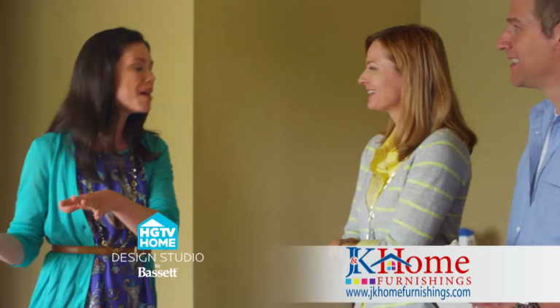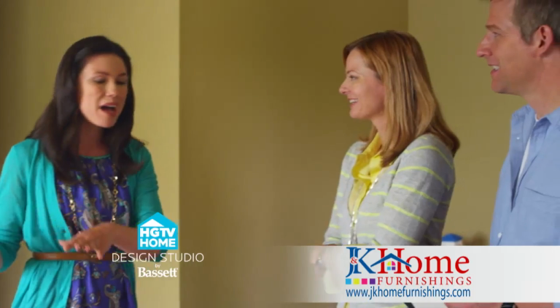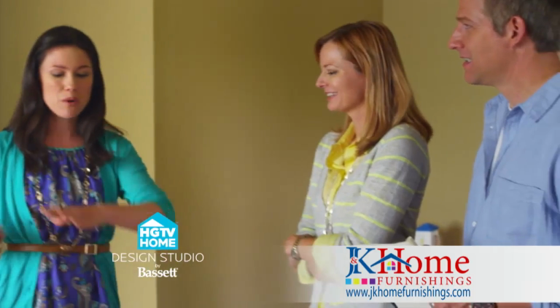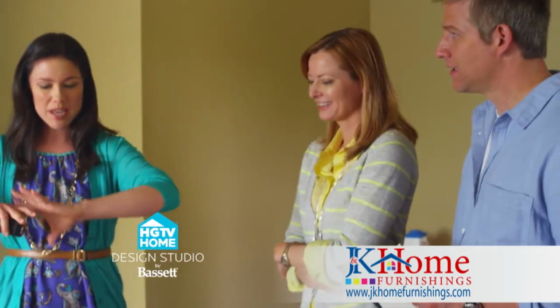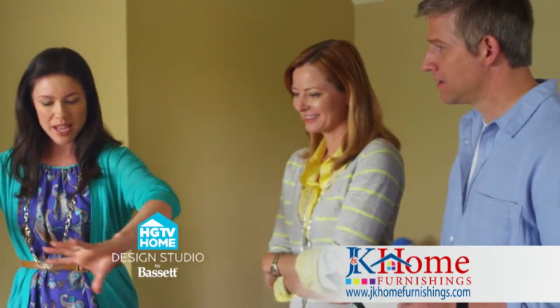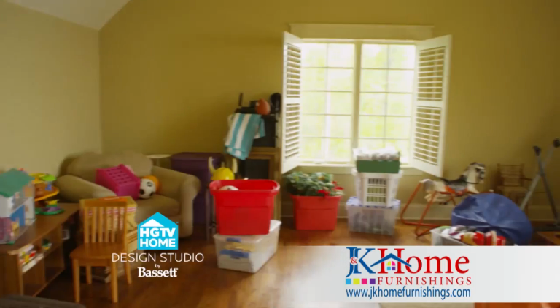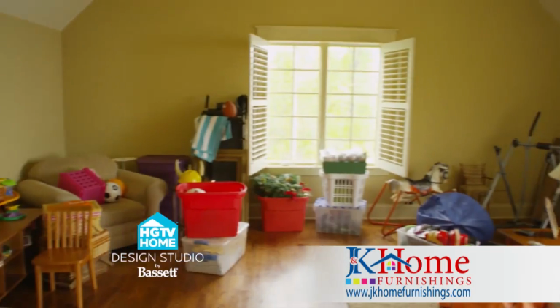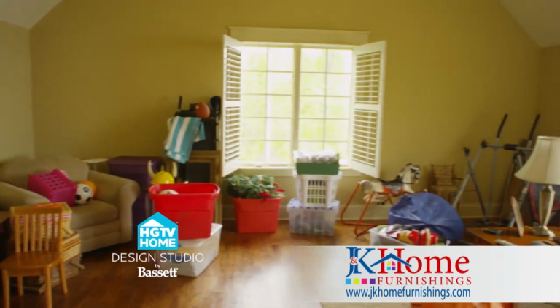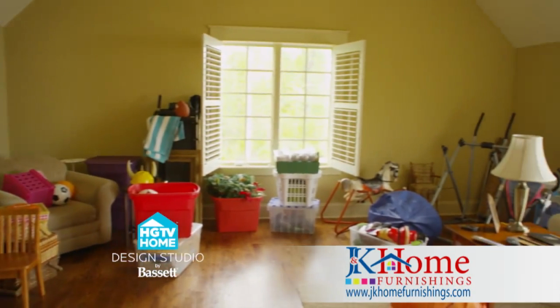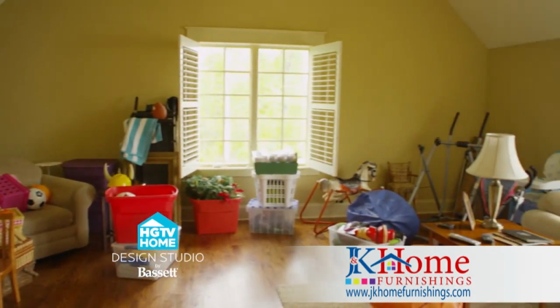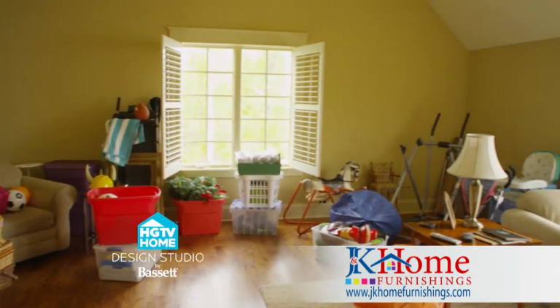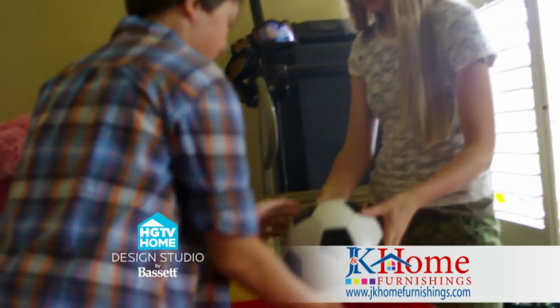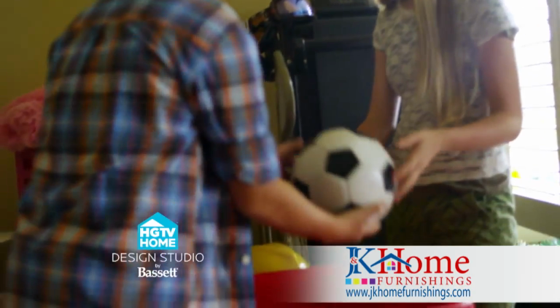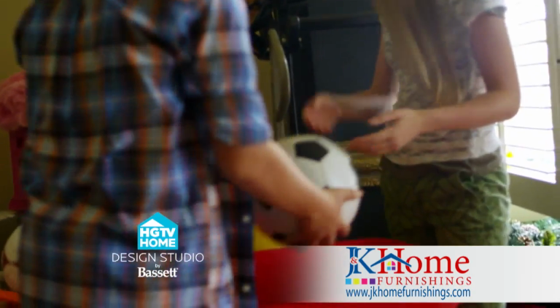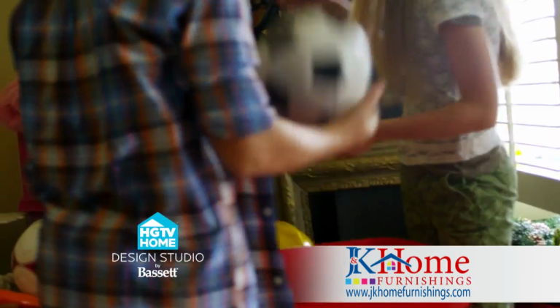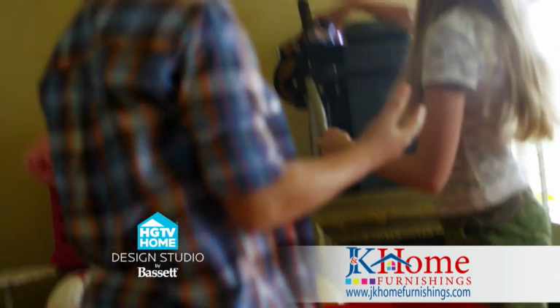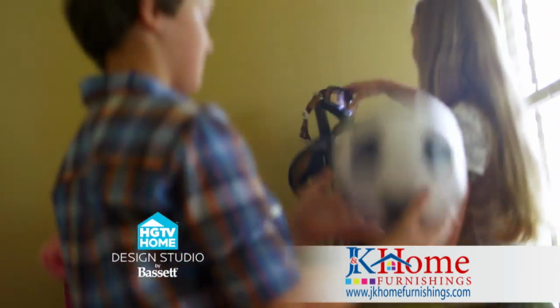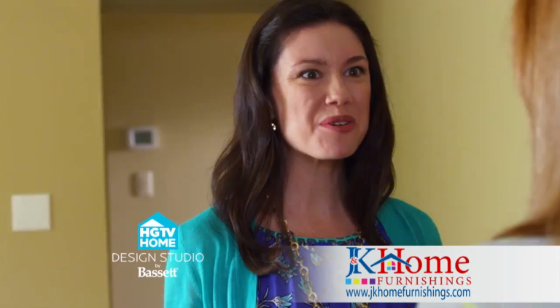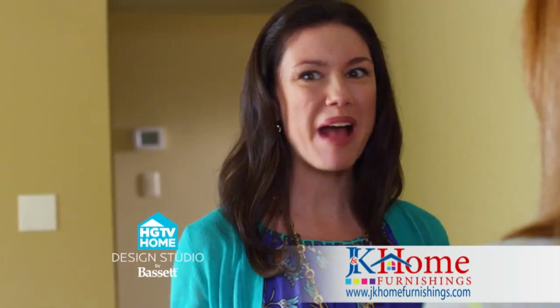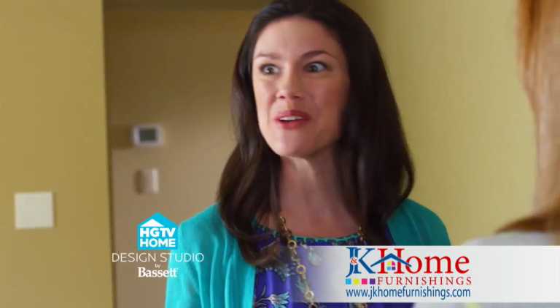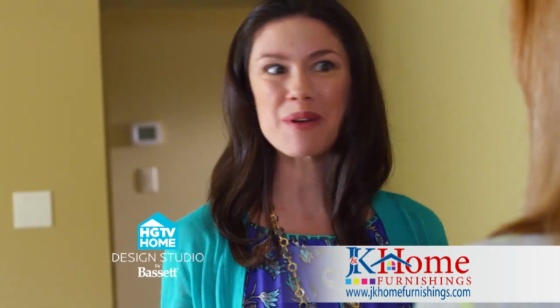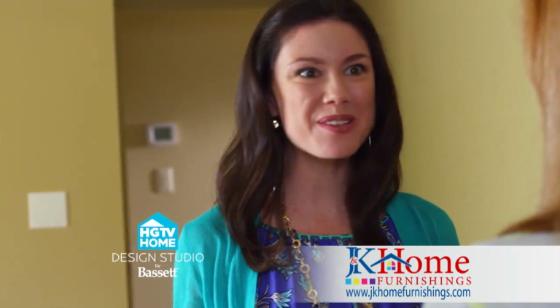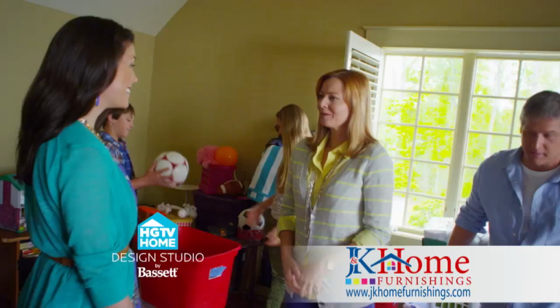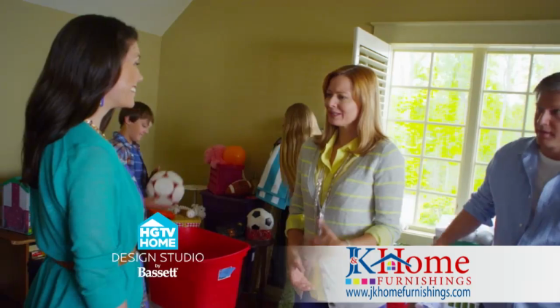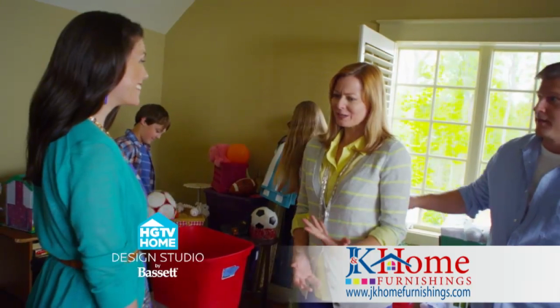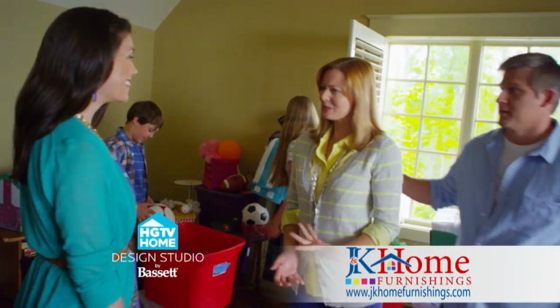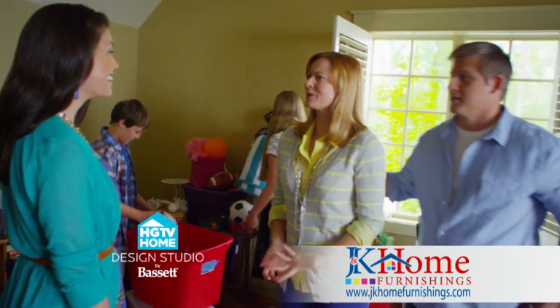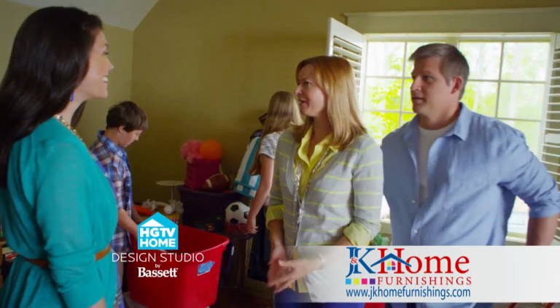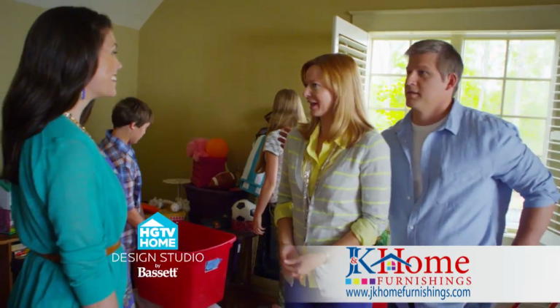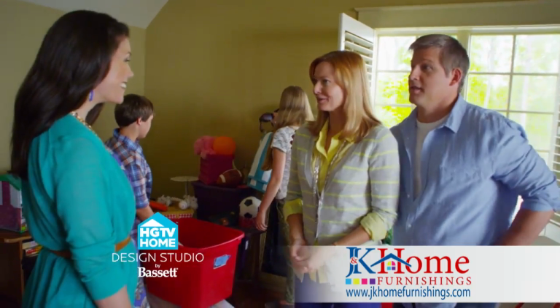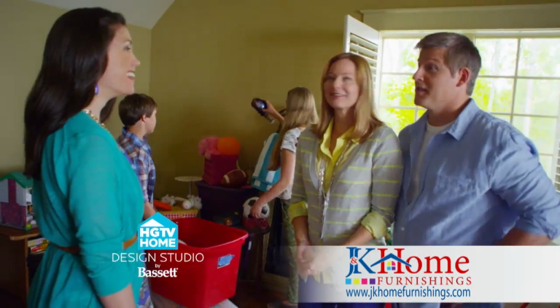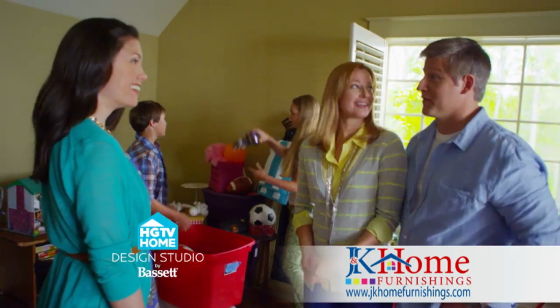The Mitchells want to transform this barely used bonus room into an entertainment room — a great room. How do you guys want to use it? We'd like a place we could all hang out. Definitely.